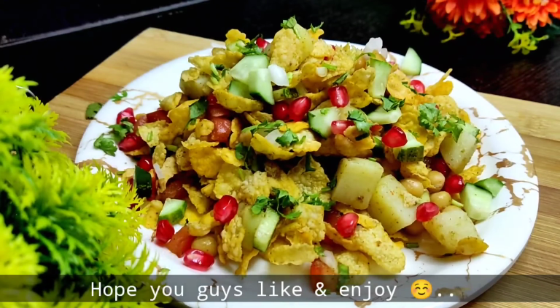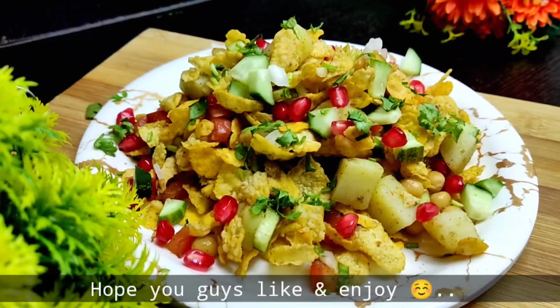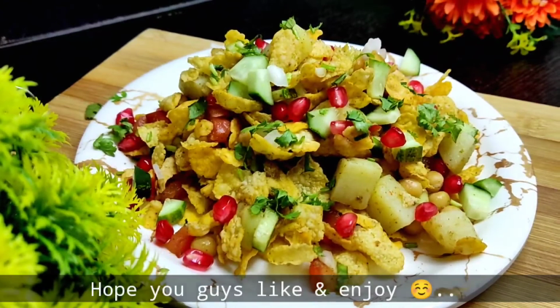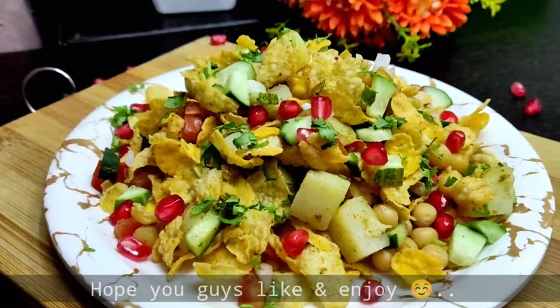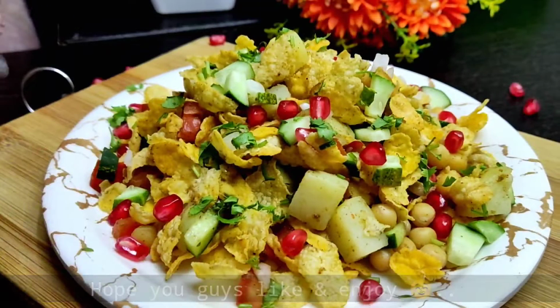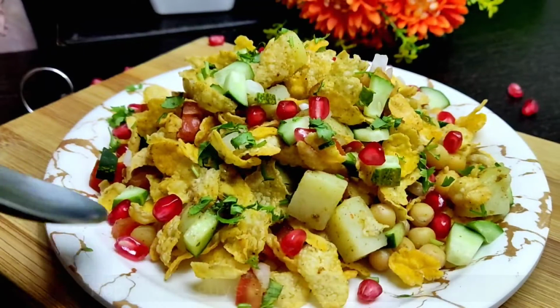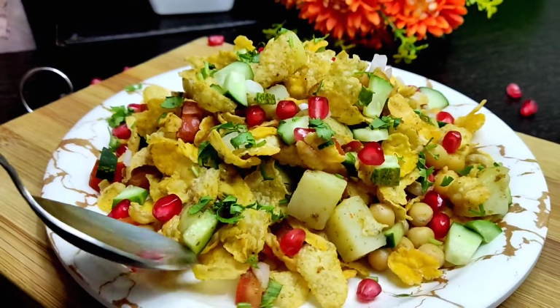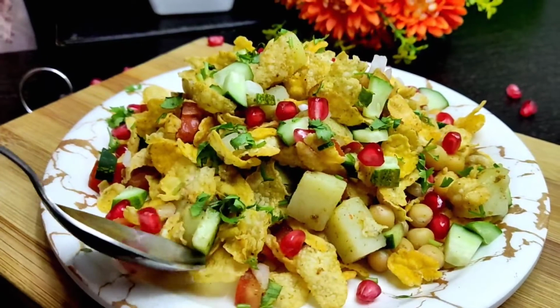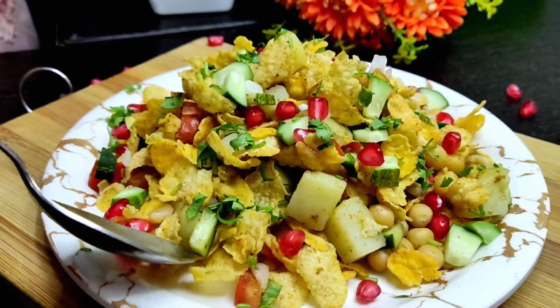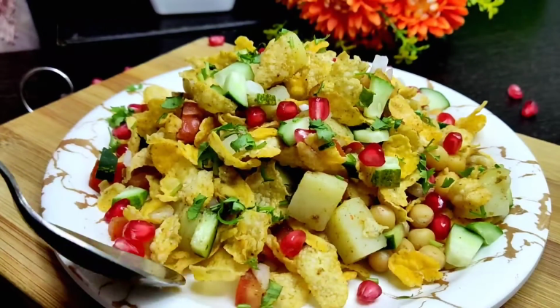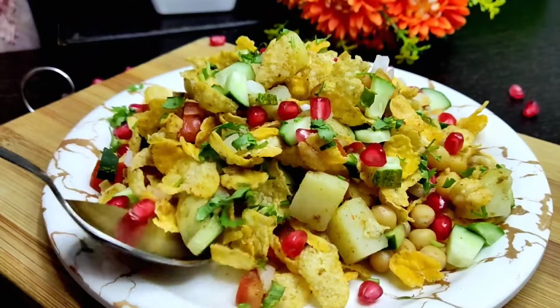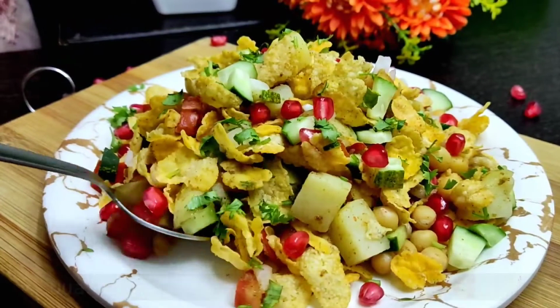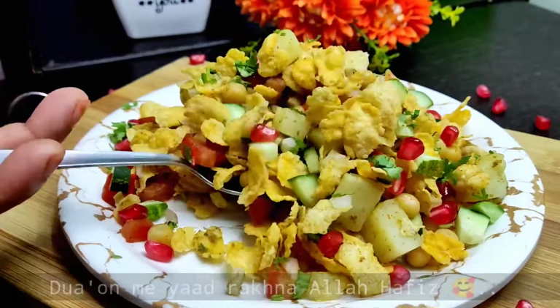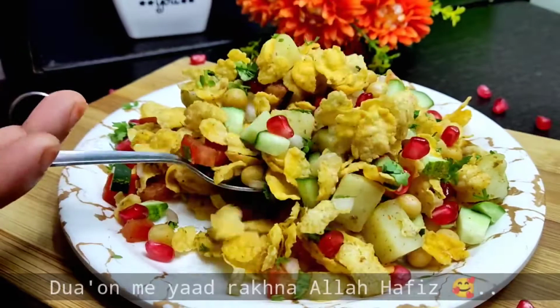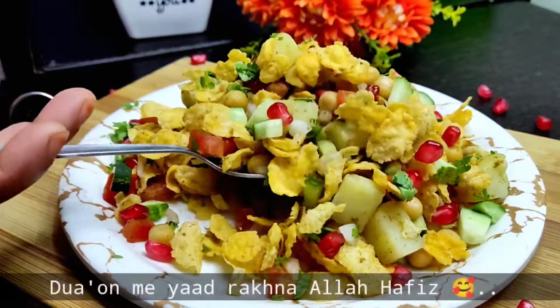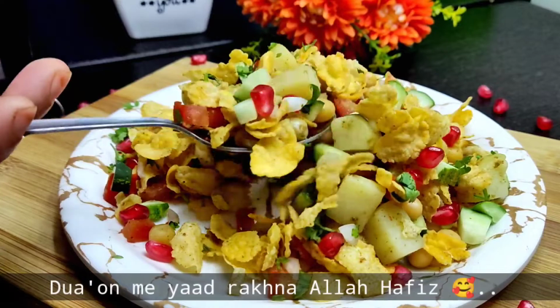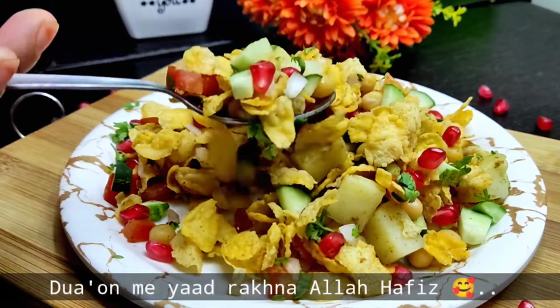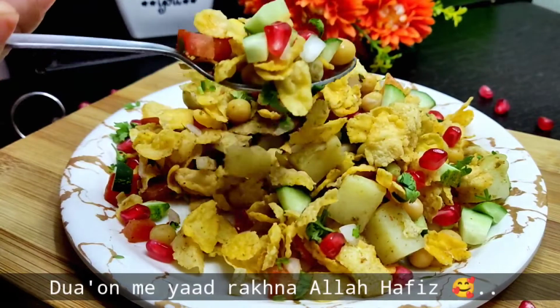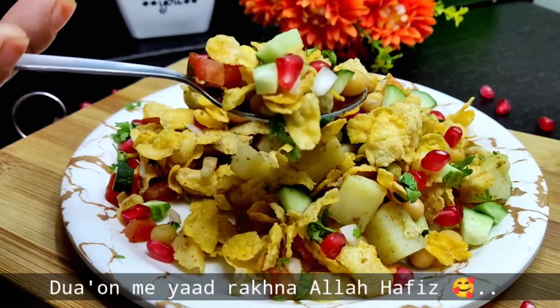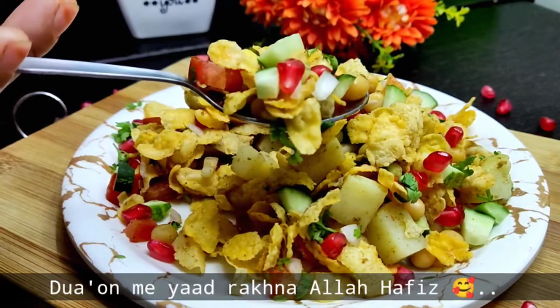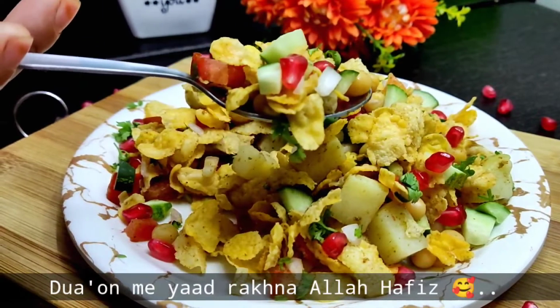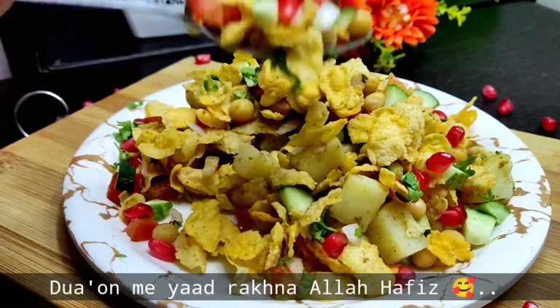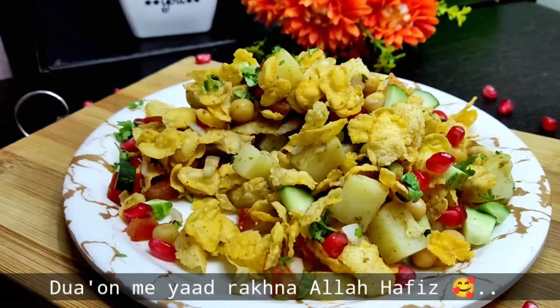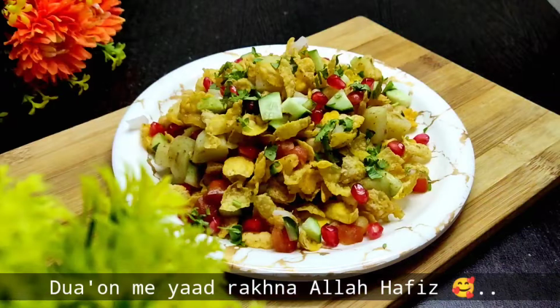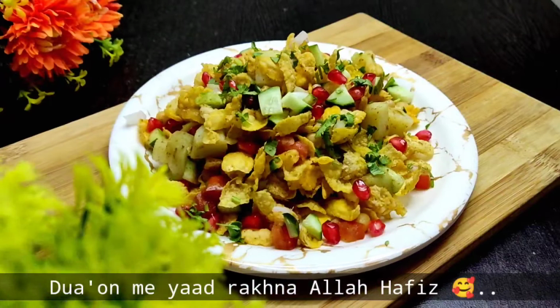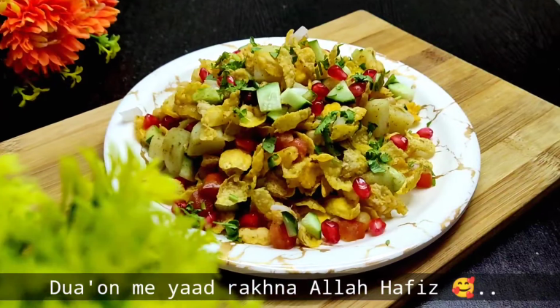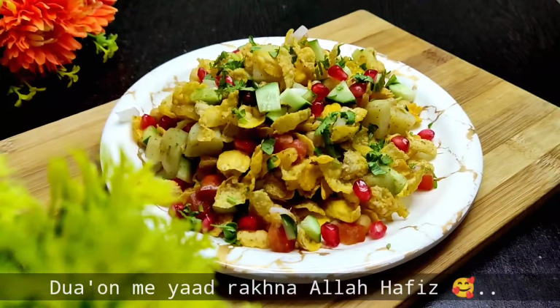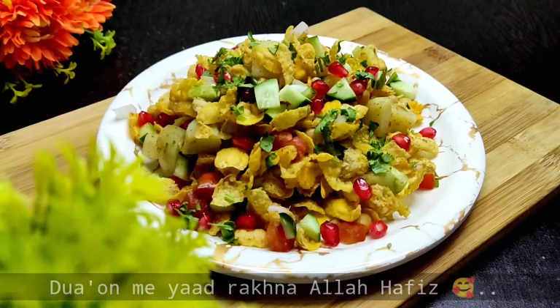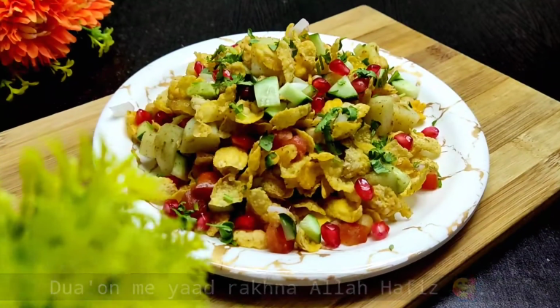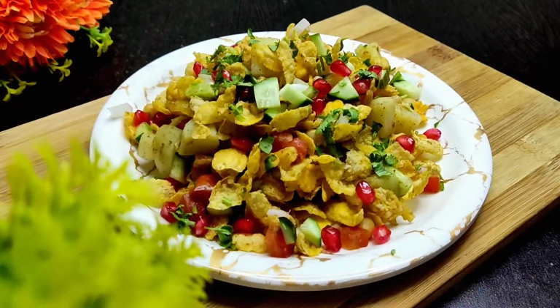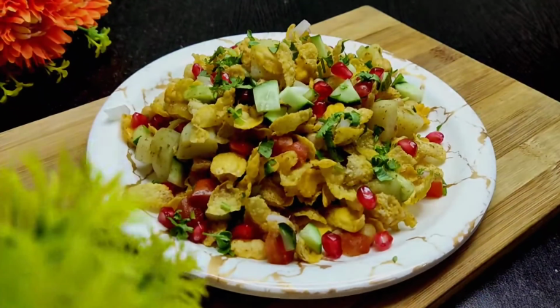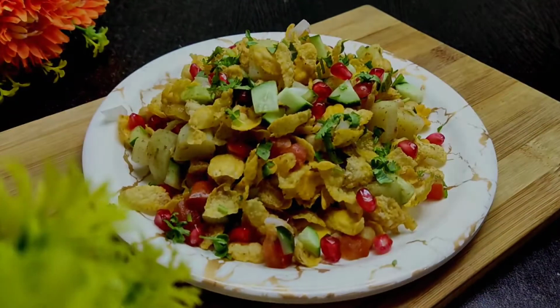Let us know how you feel about it. If you like it, go ahead and share it. Please try it. See you, Allah Hafiz.